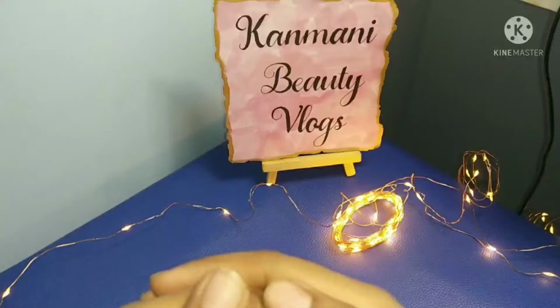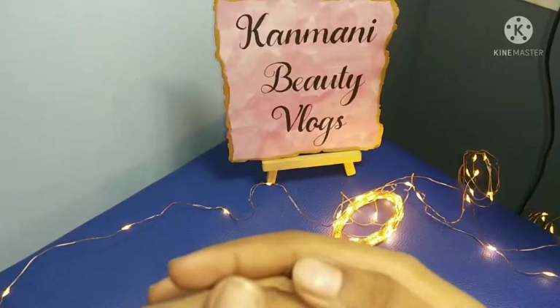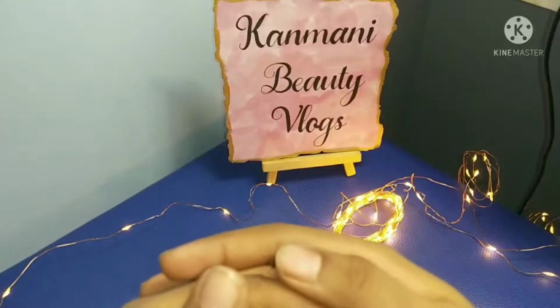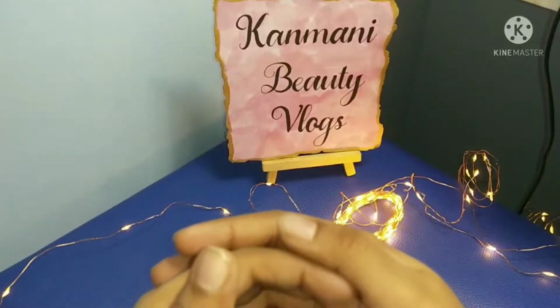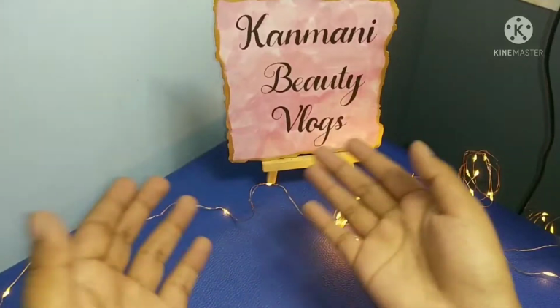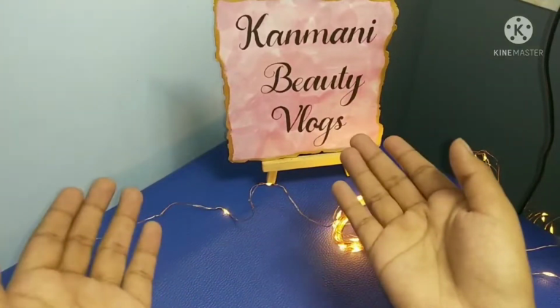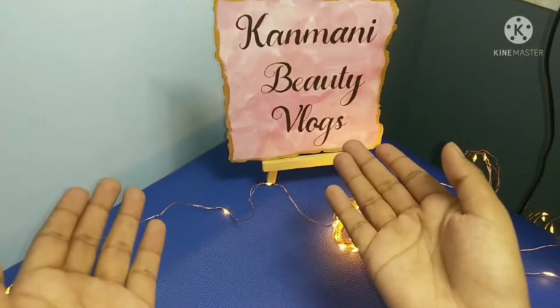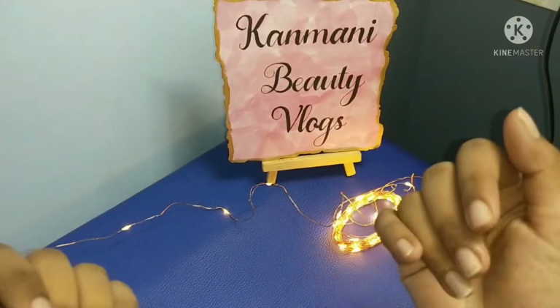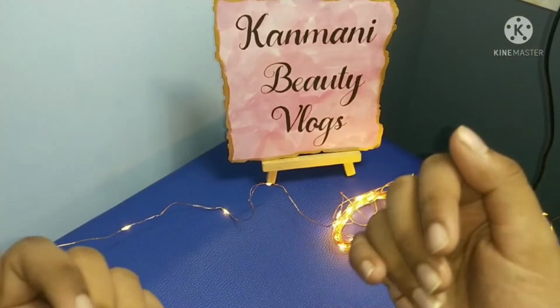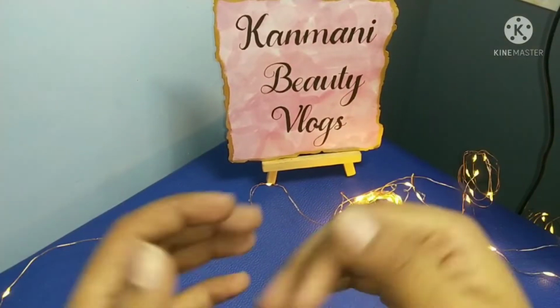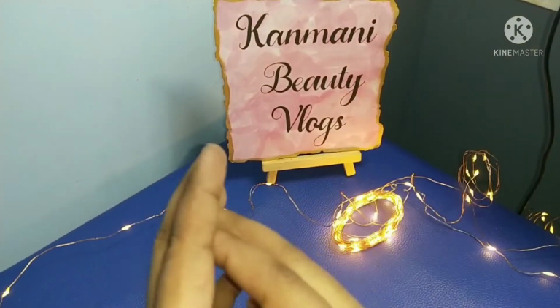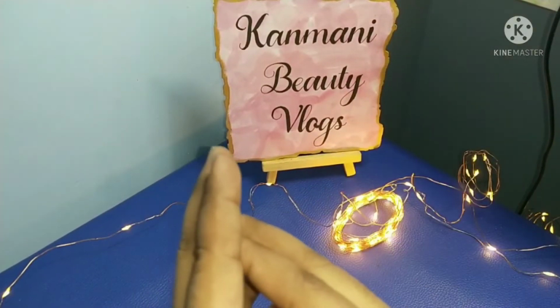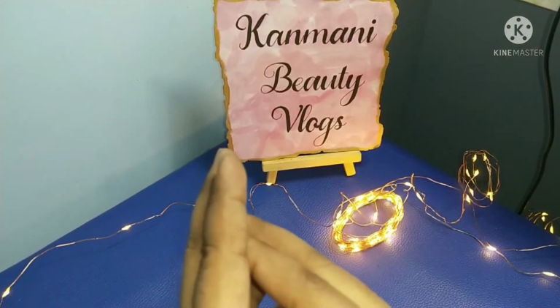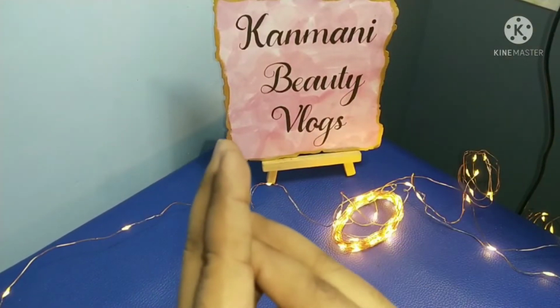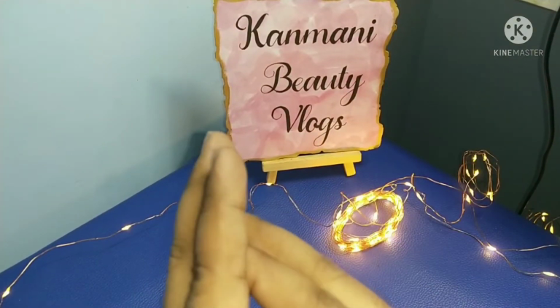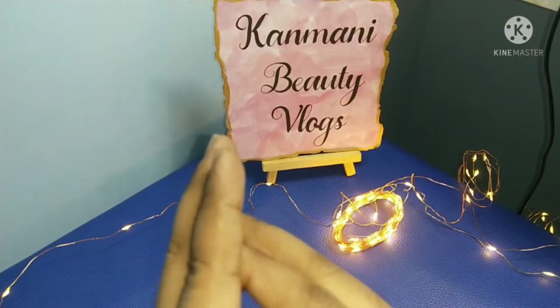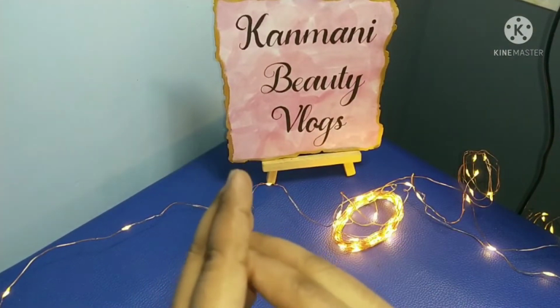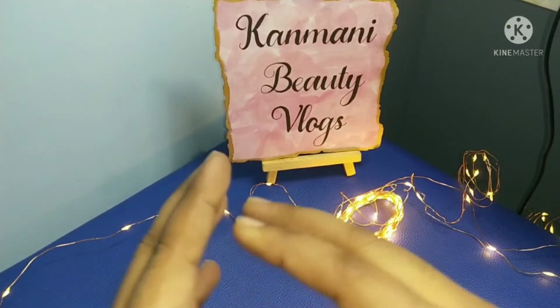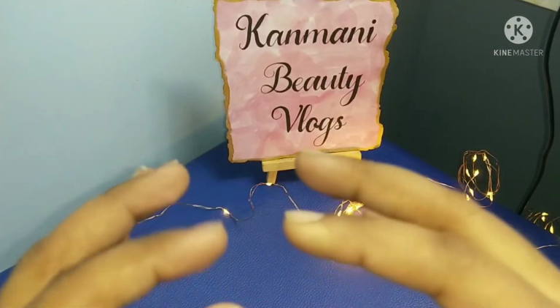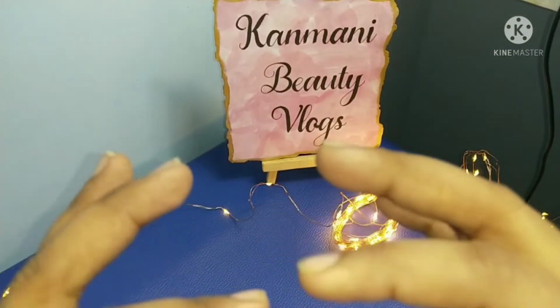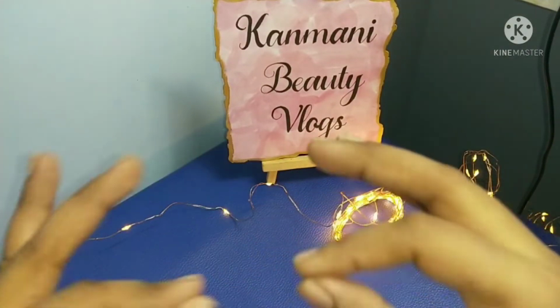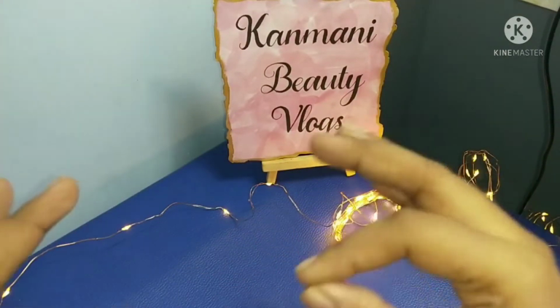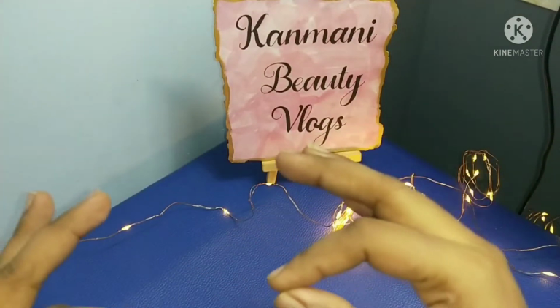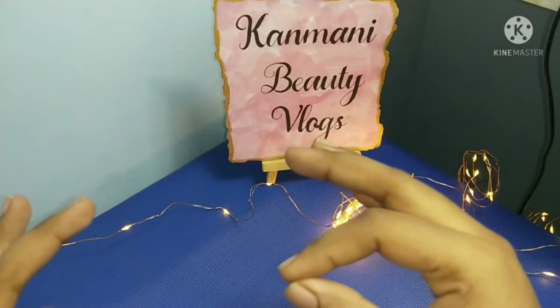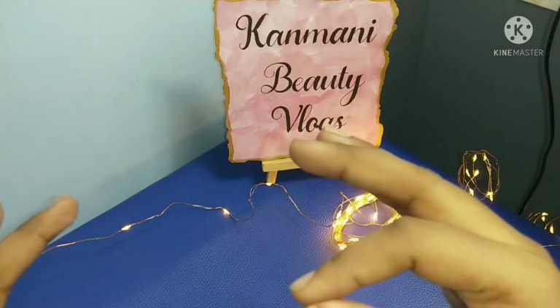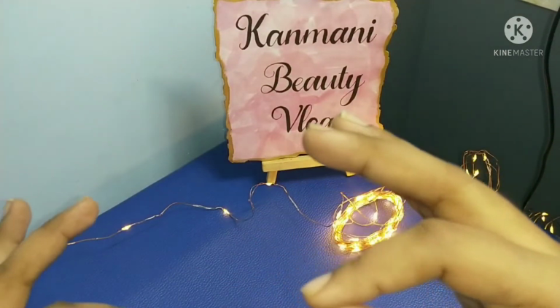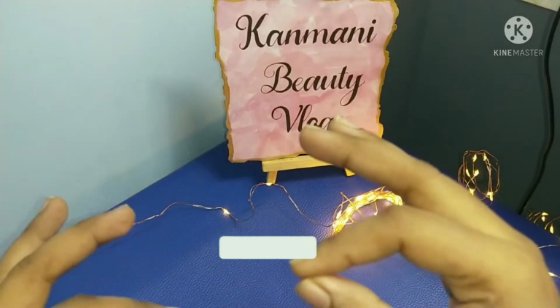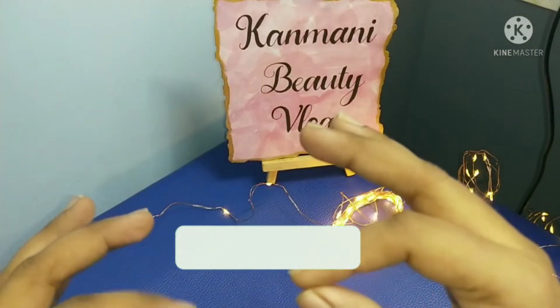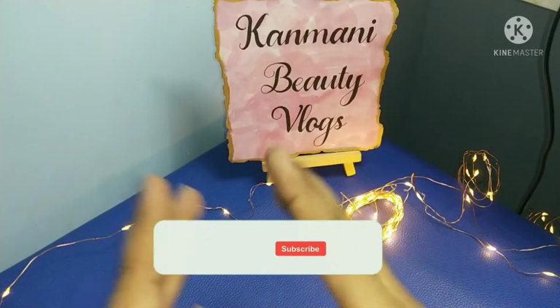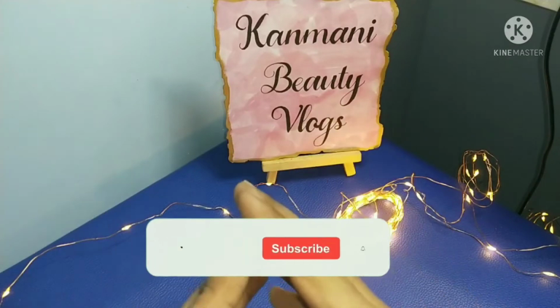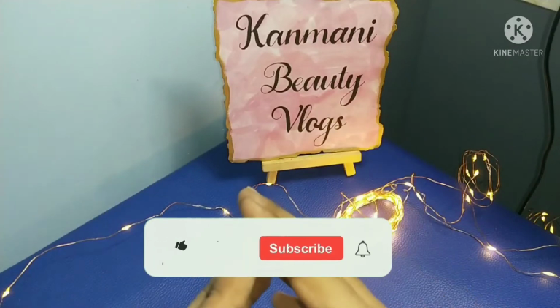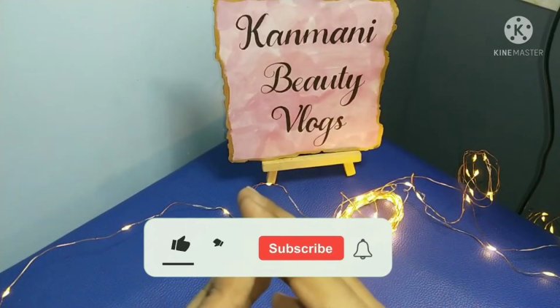Hello beauties and welcome to the channel. So we are going to see an interesting unboxing video.